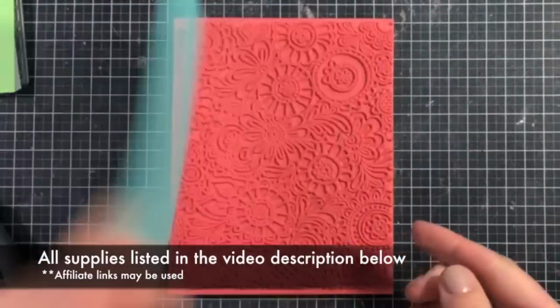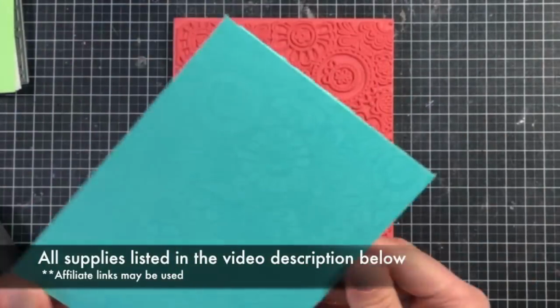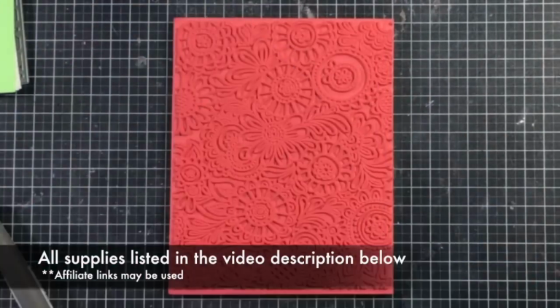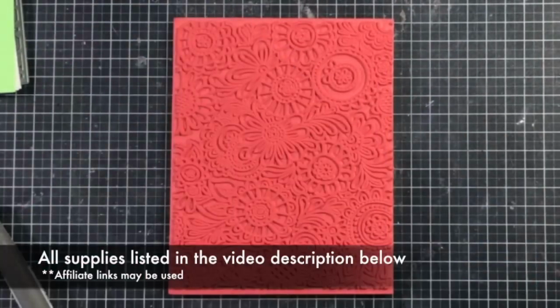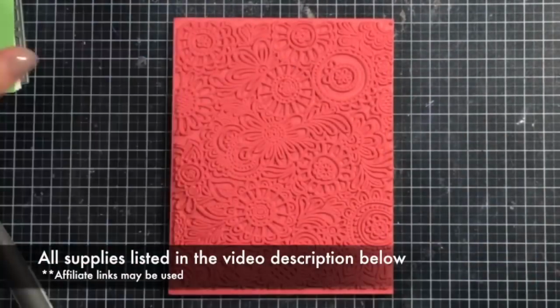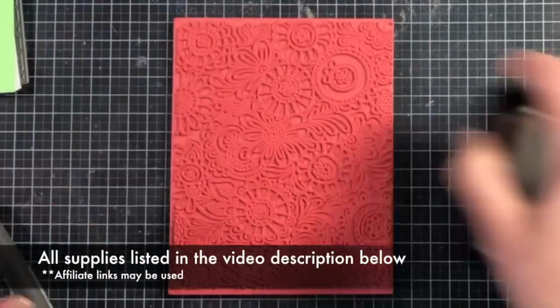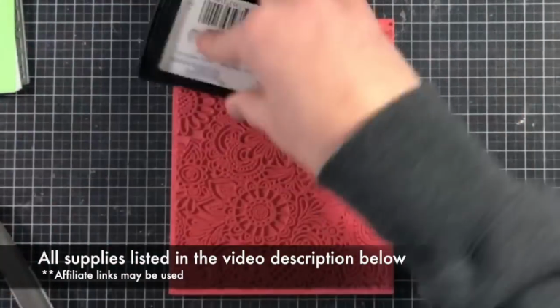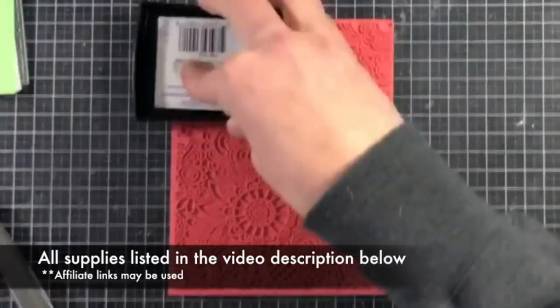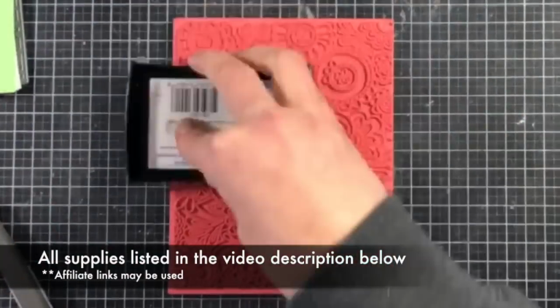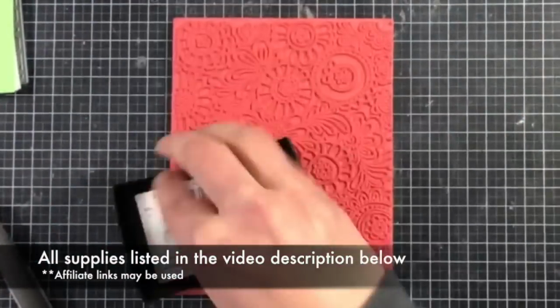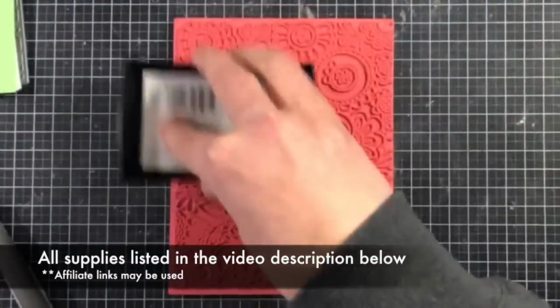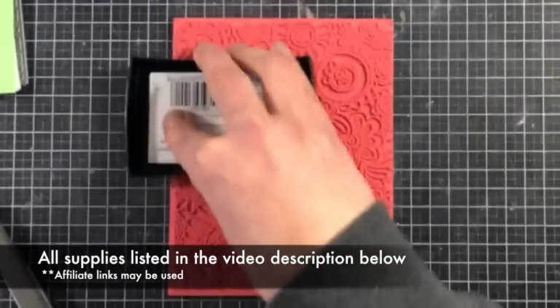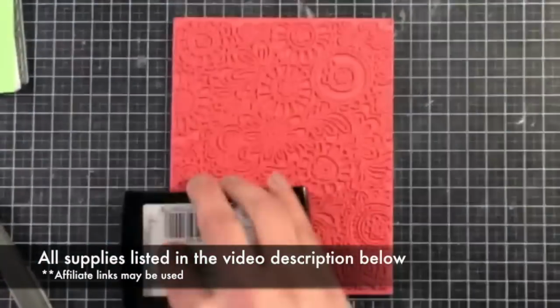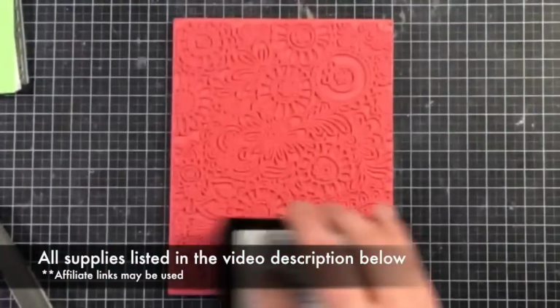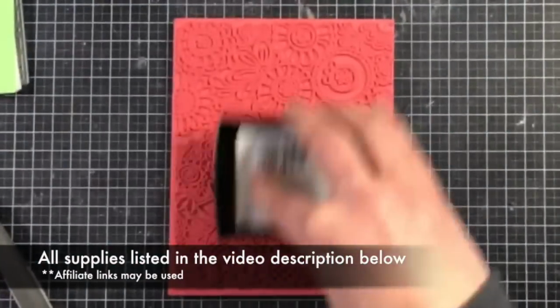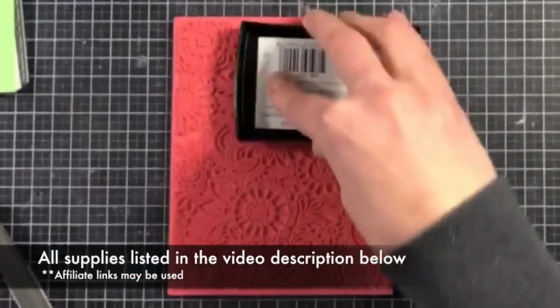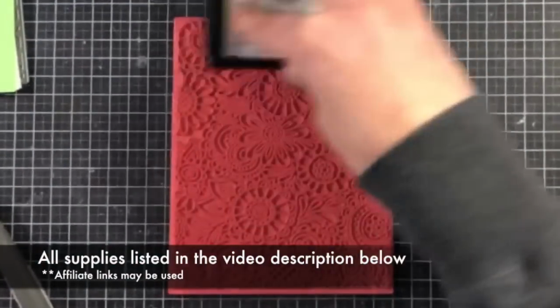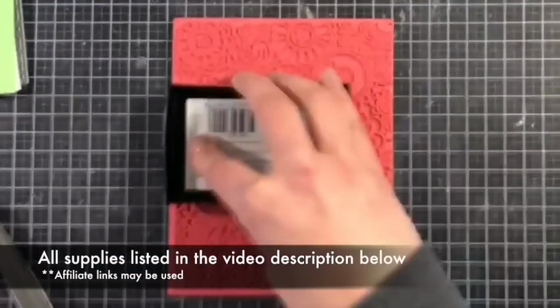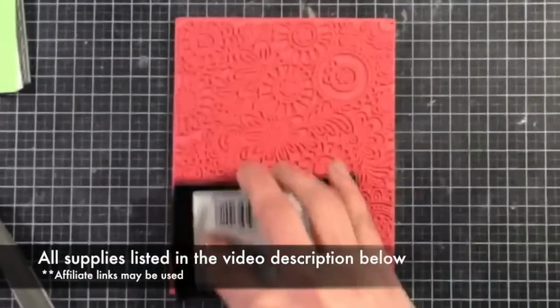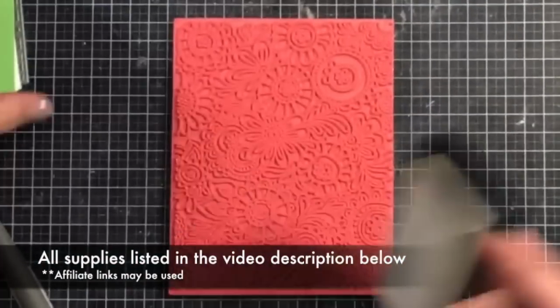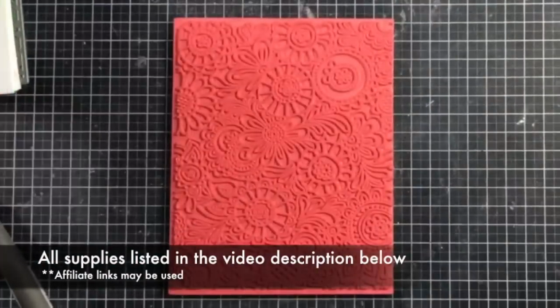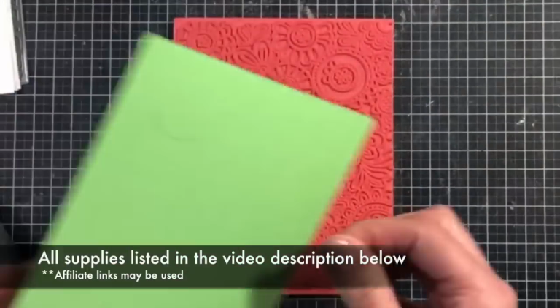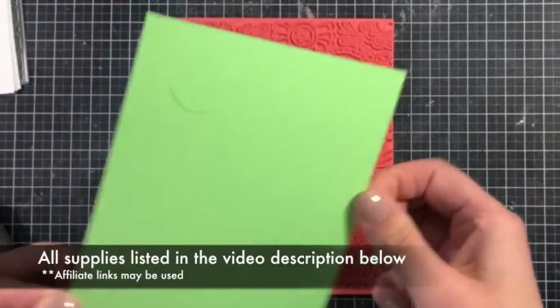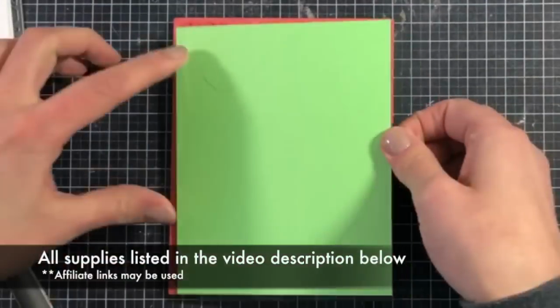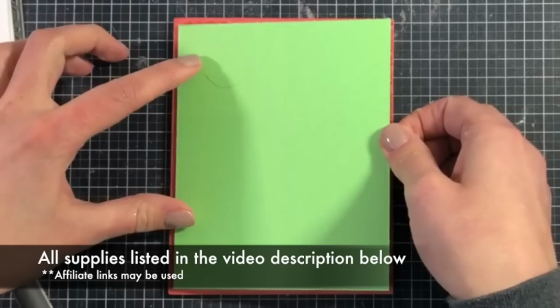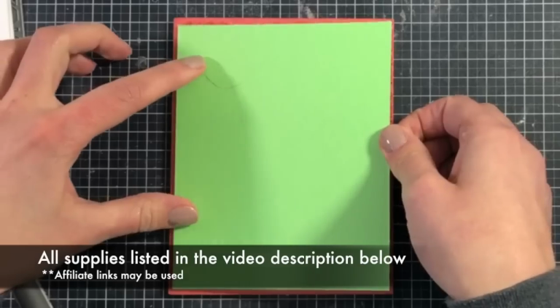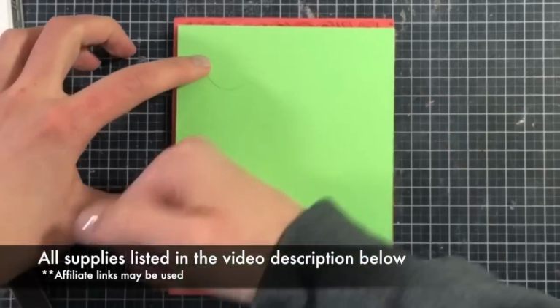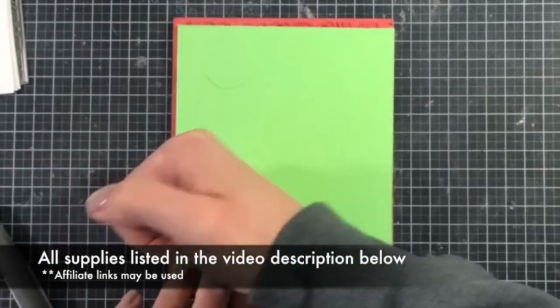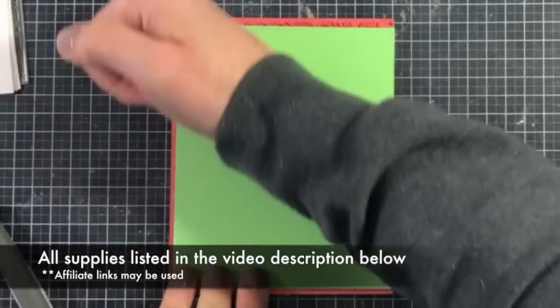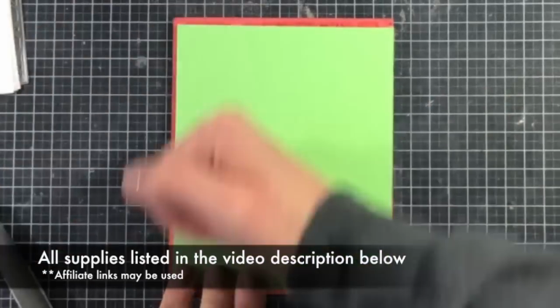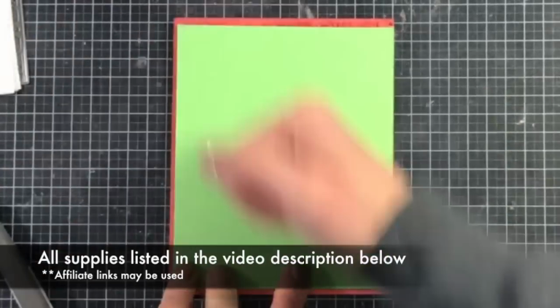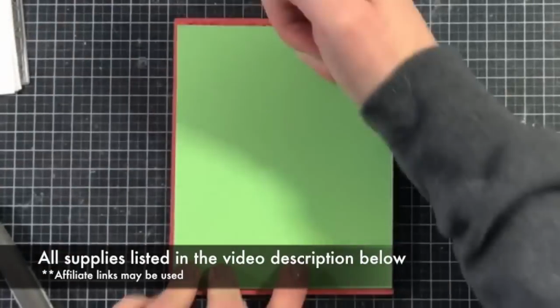I just grabbed a couple of random colors that I thought would coordinate really nicely together when they're all put together.